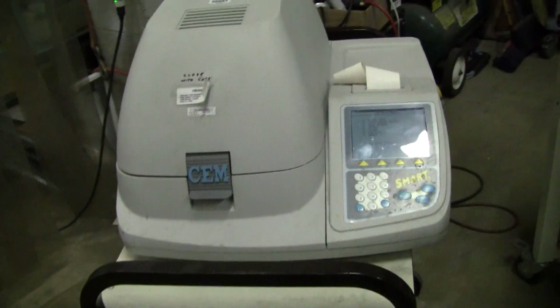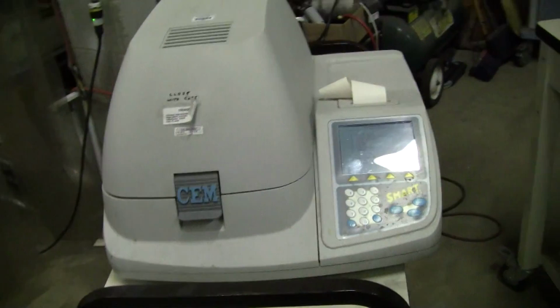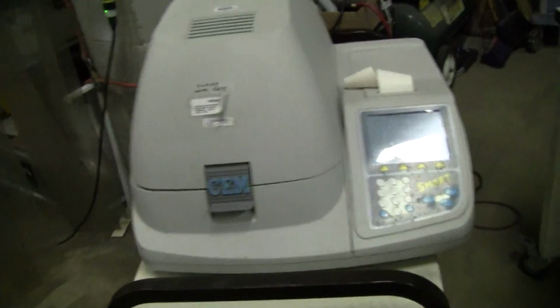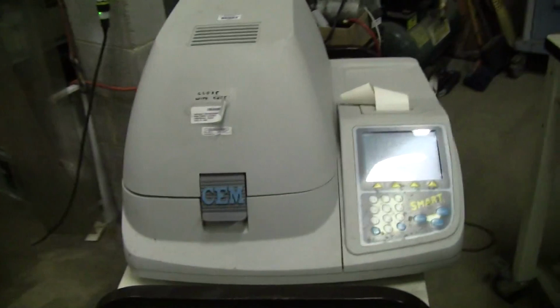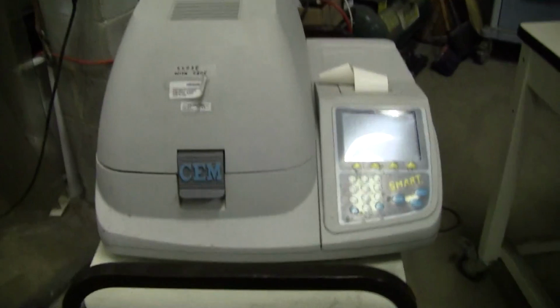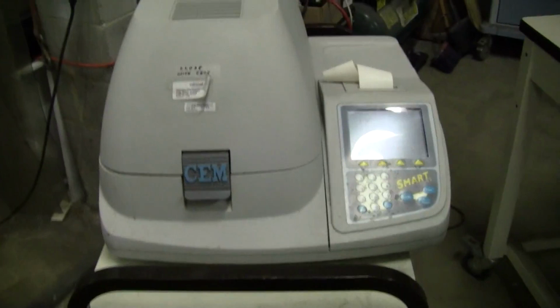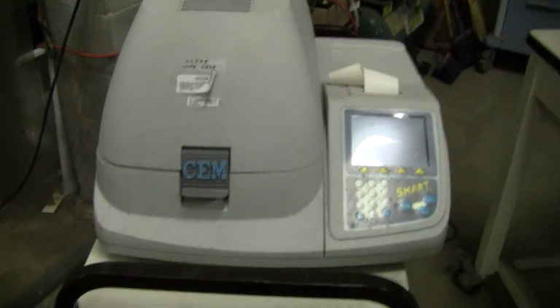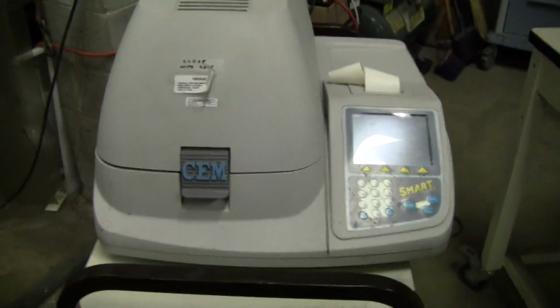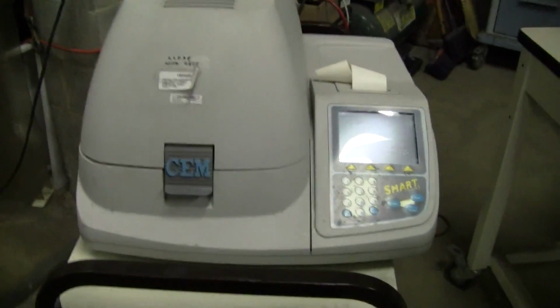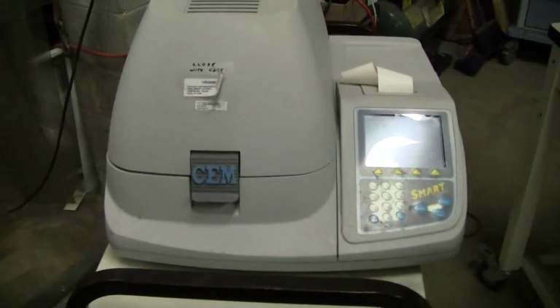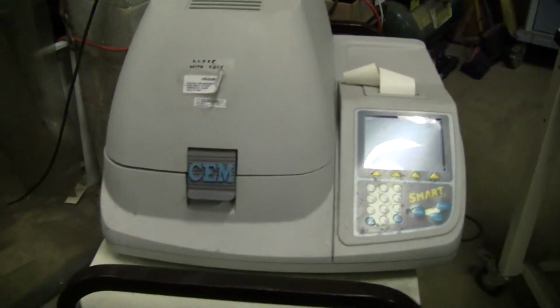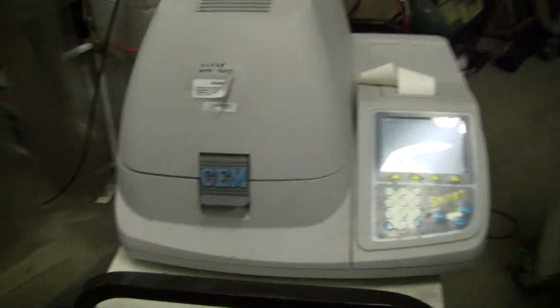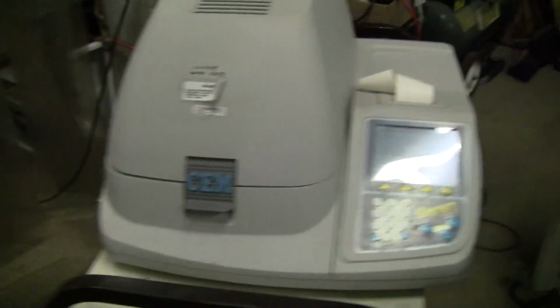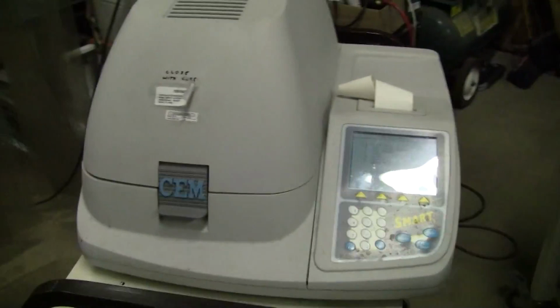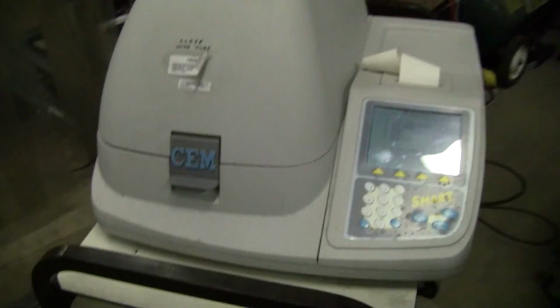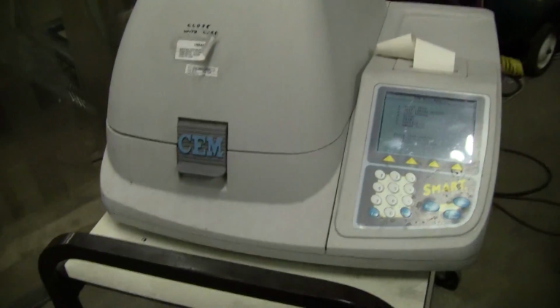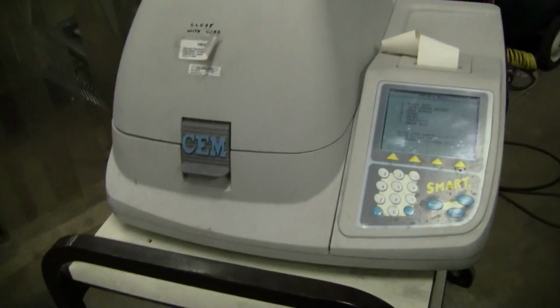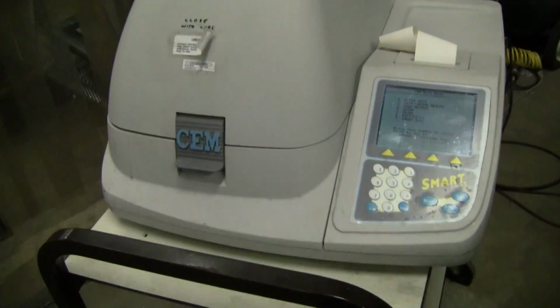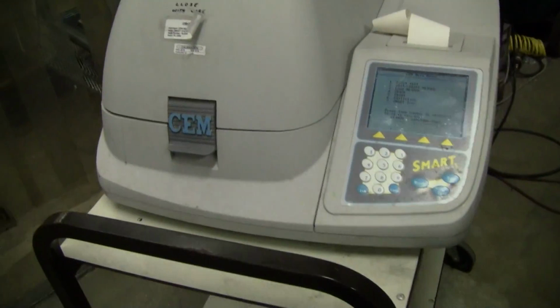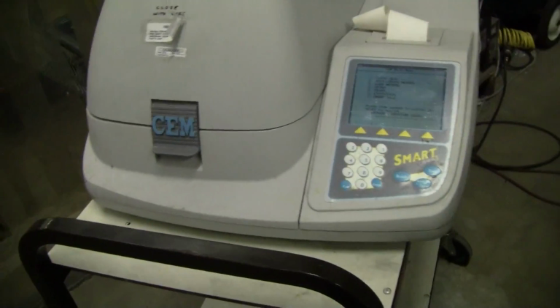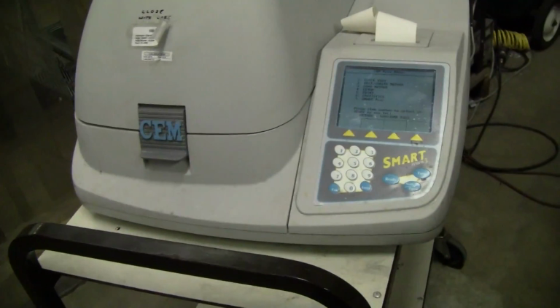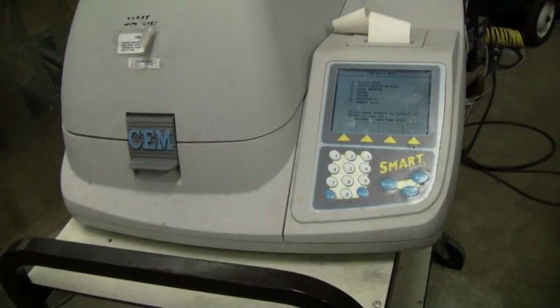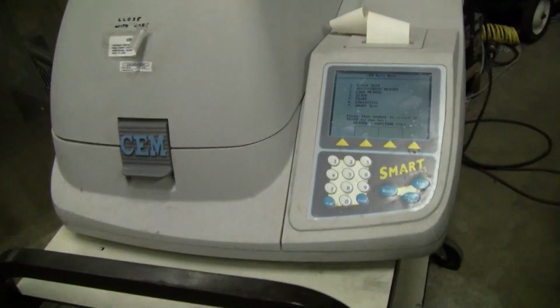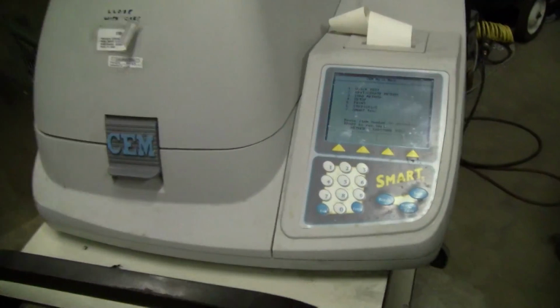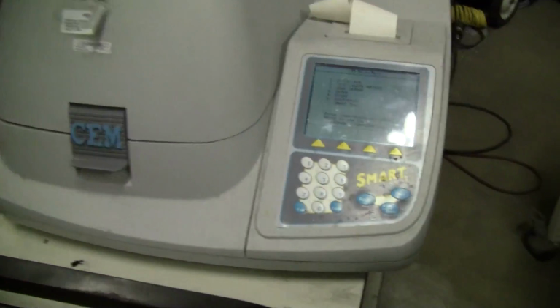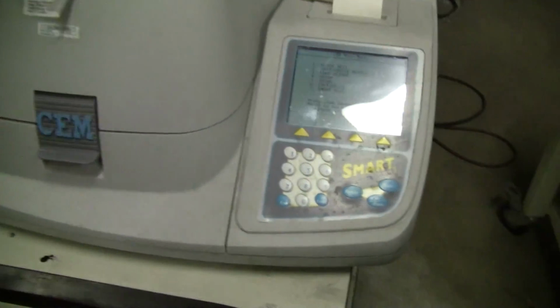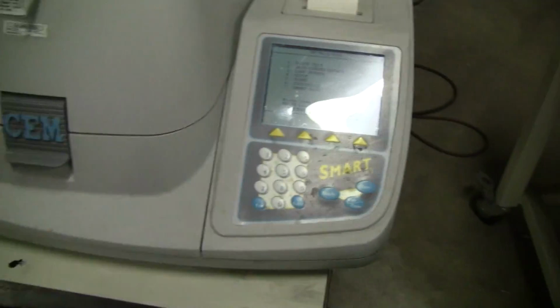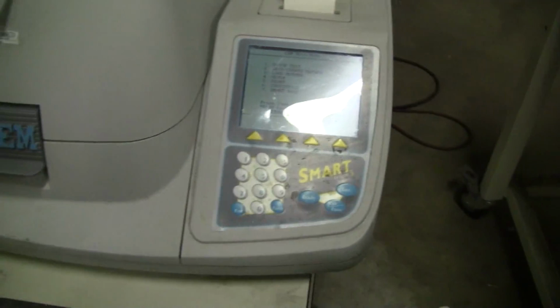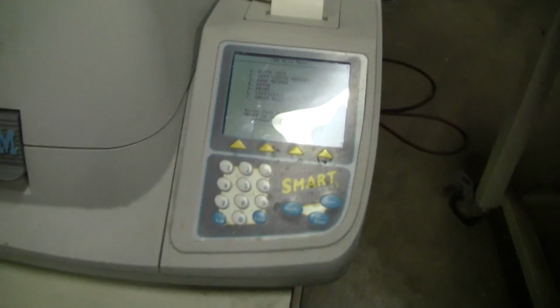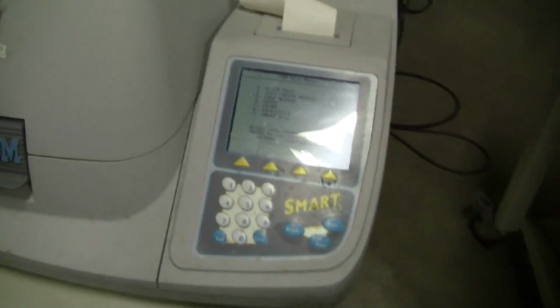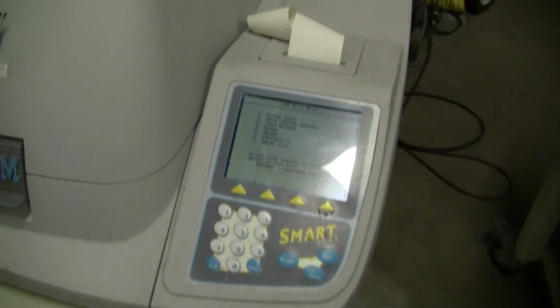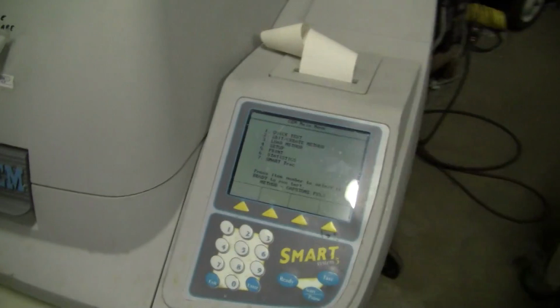Hi, this is Michael Natal from Hitech Trader. Today we're looking at the CEM Smart System 5.